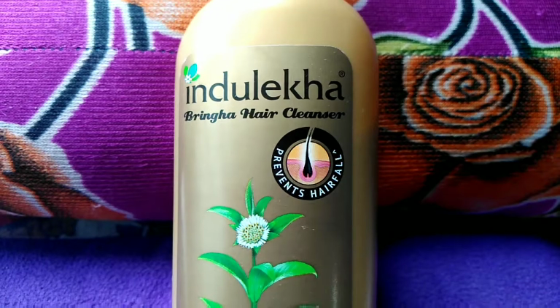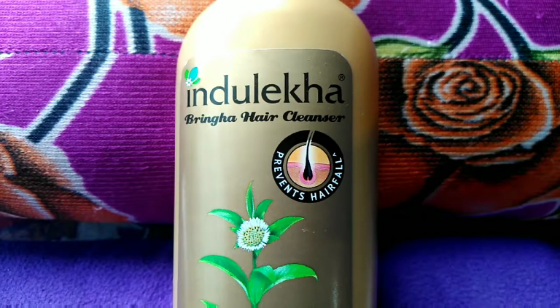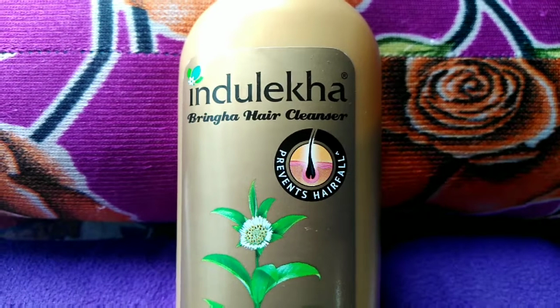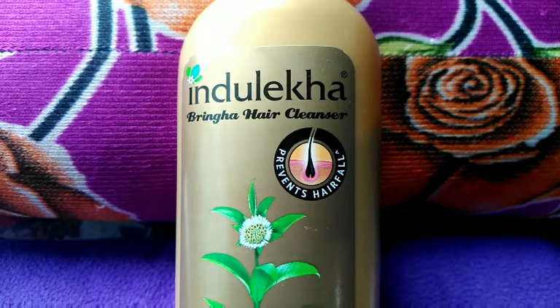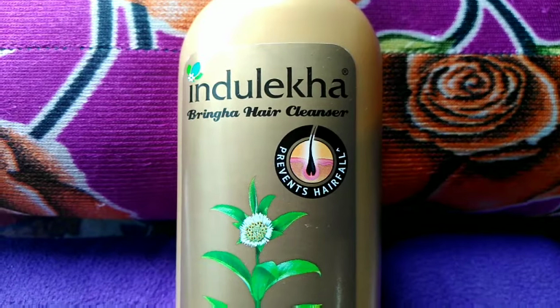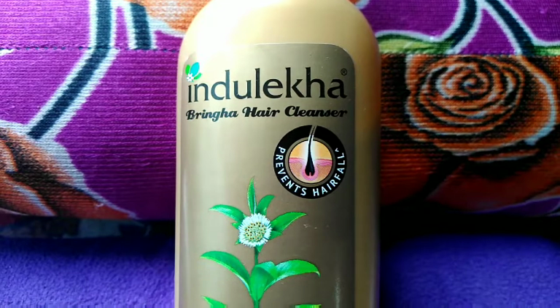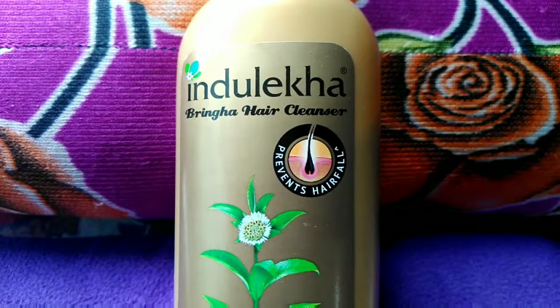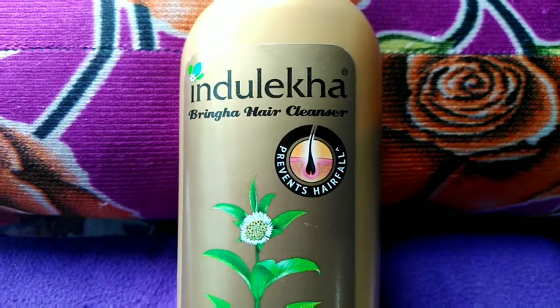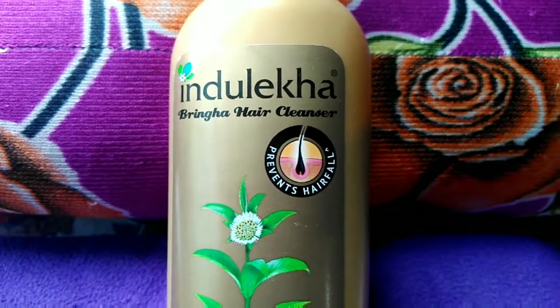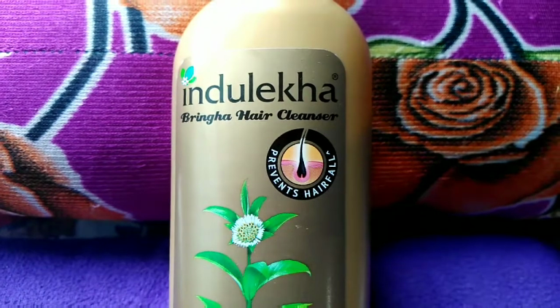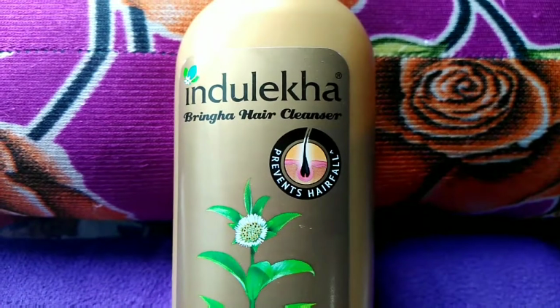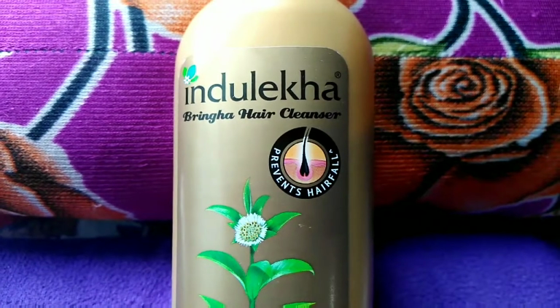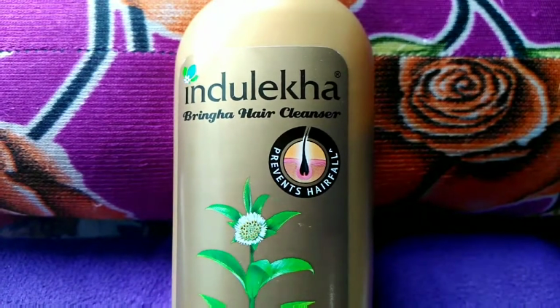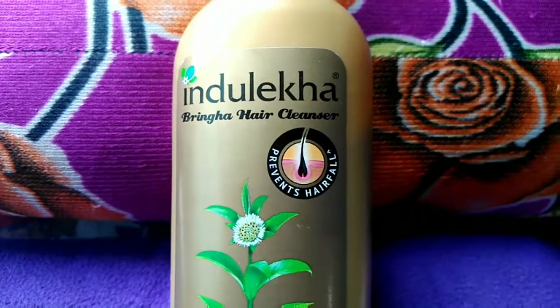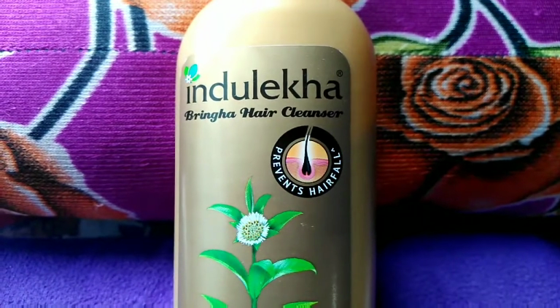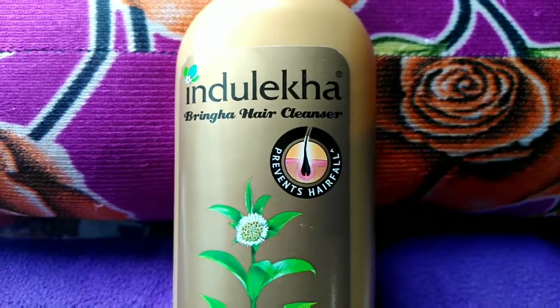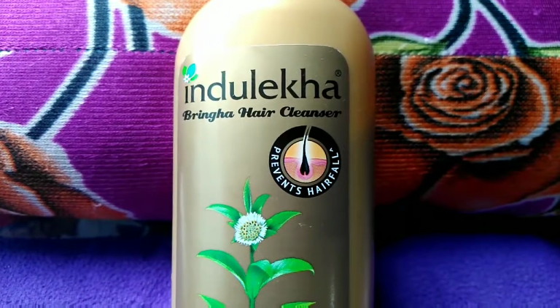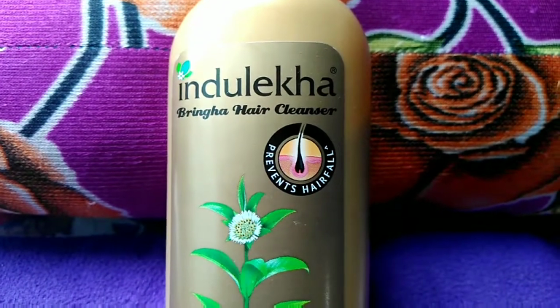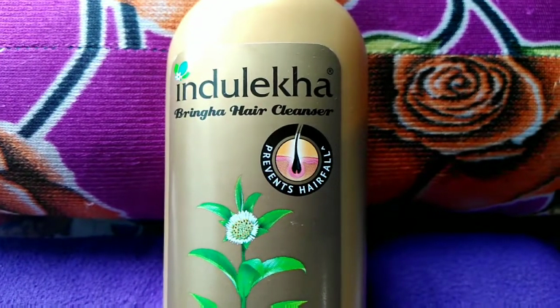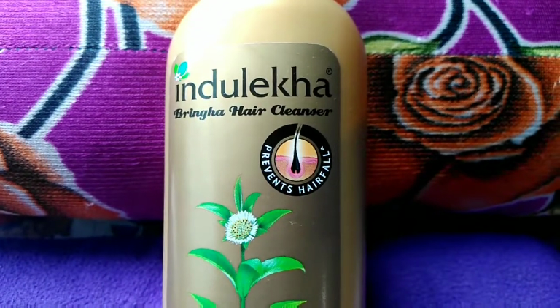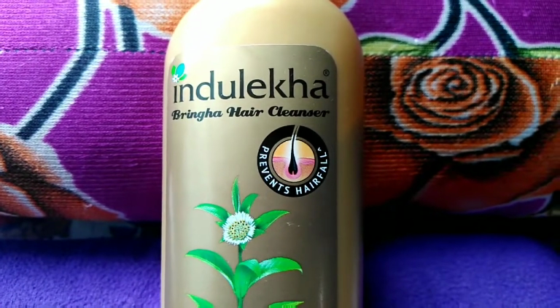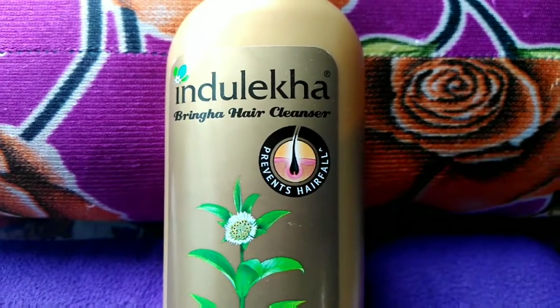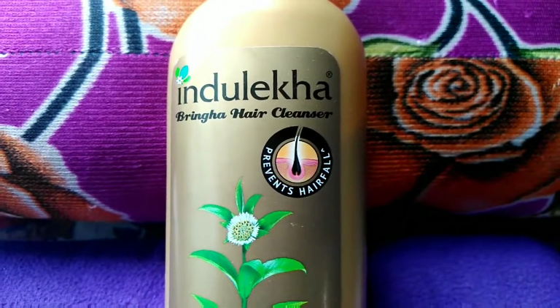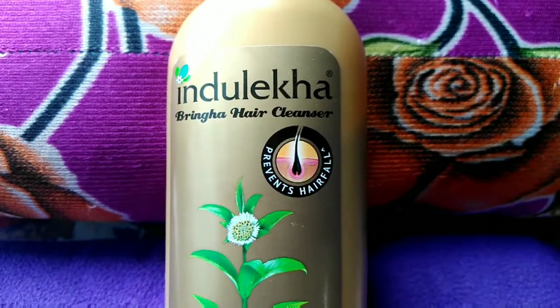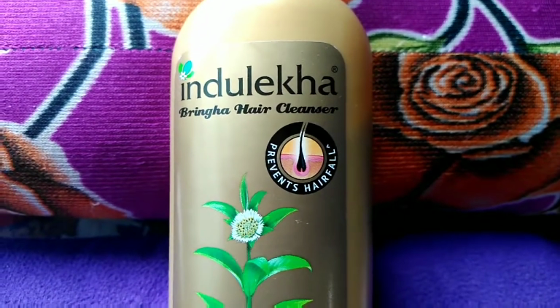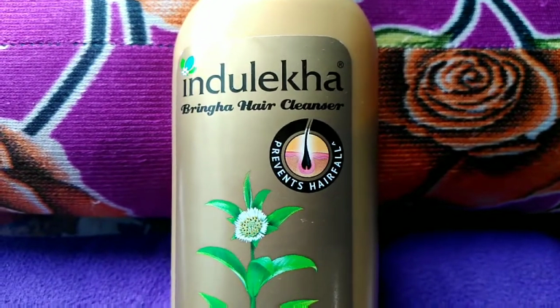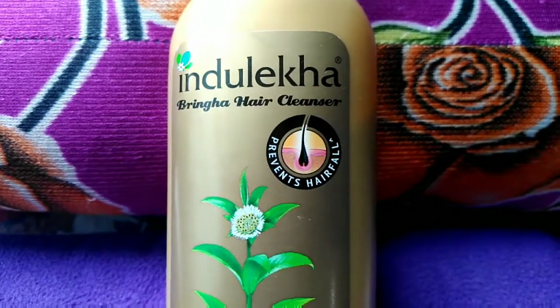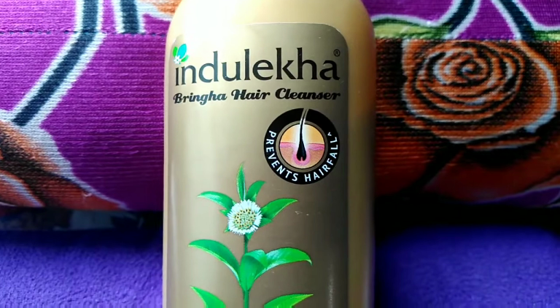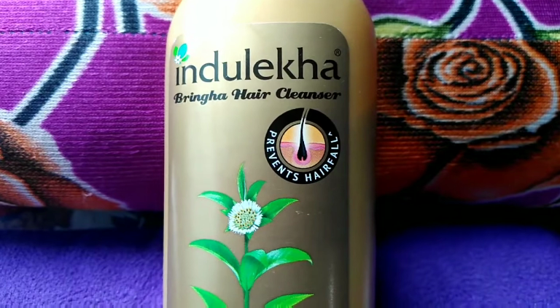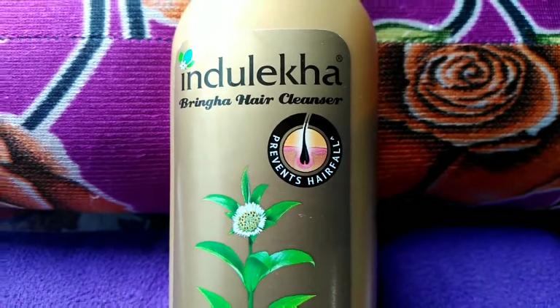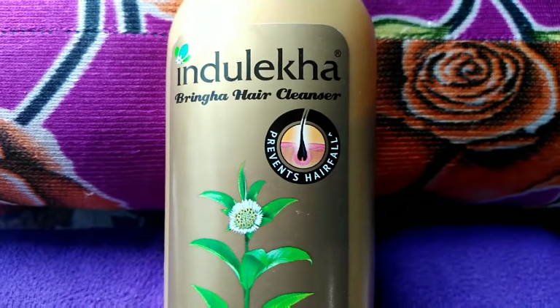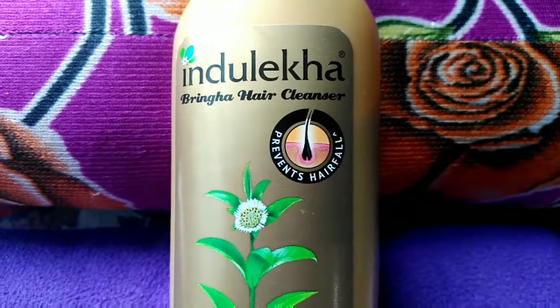Hello friends, welcome to my channel. In this video I am sharing the review of Induleka Brunga Hair Cleanser.